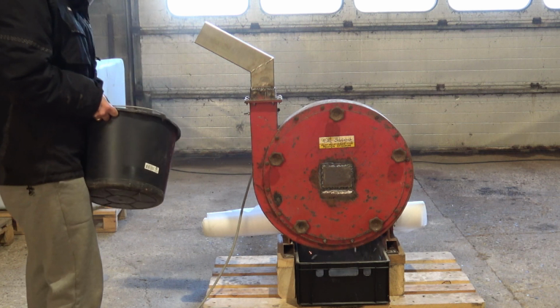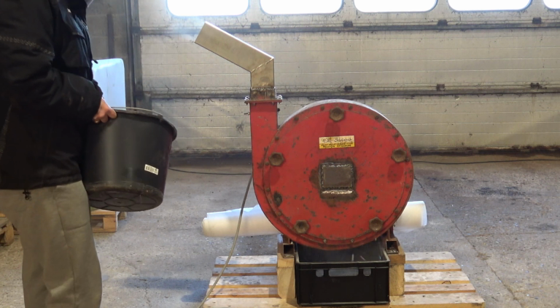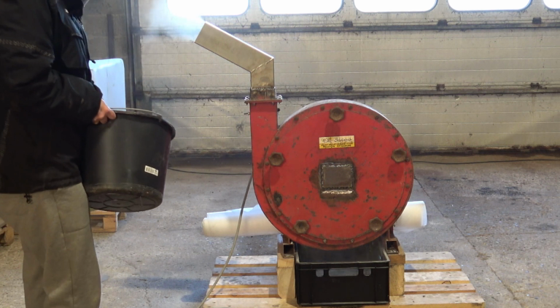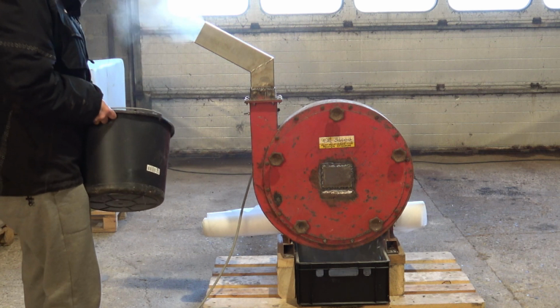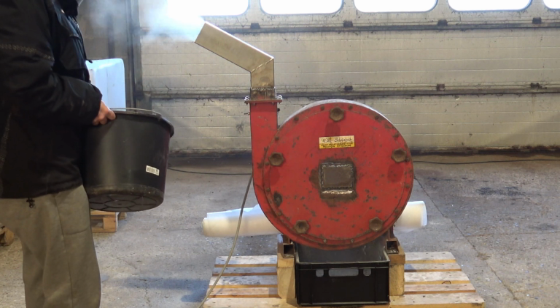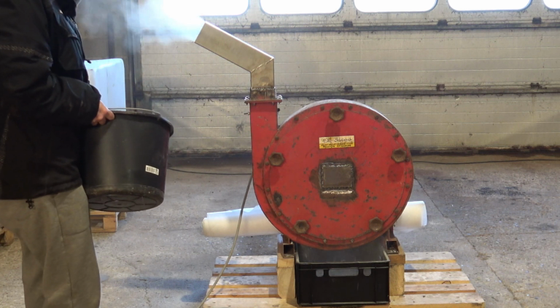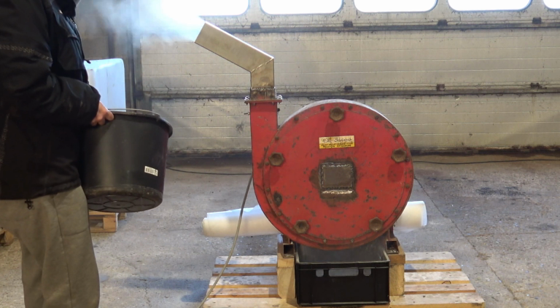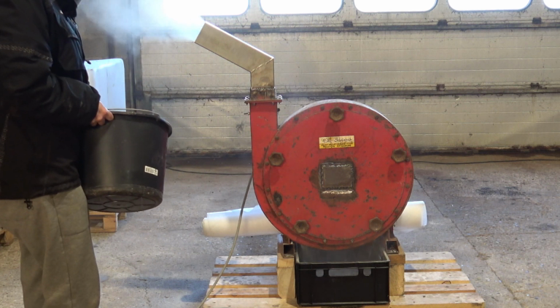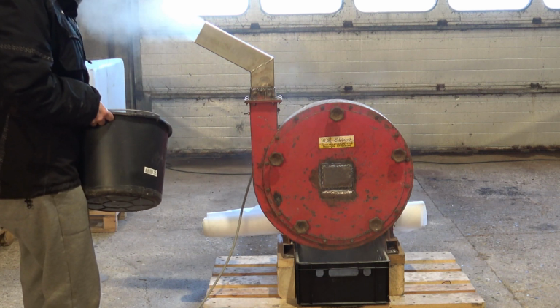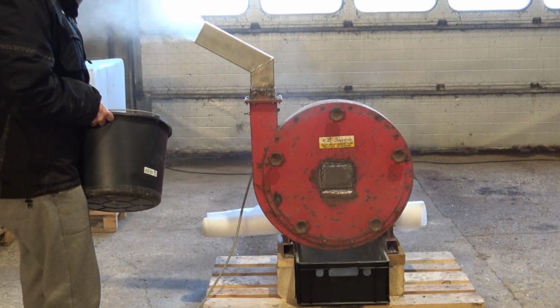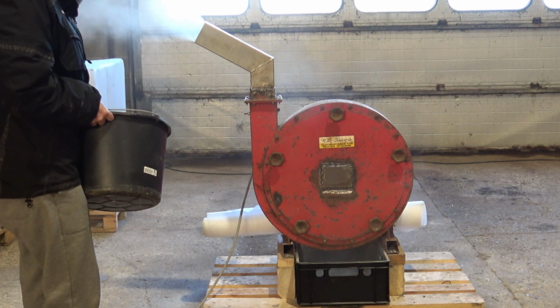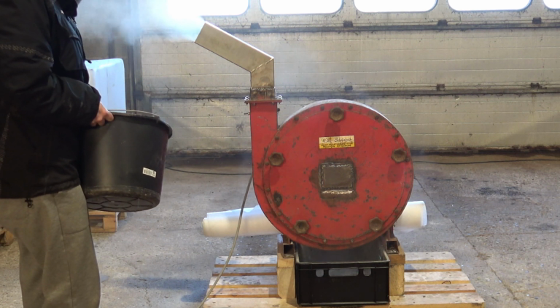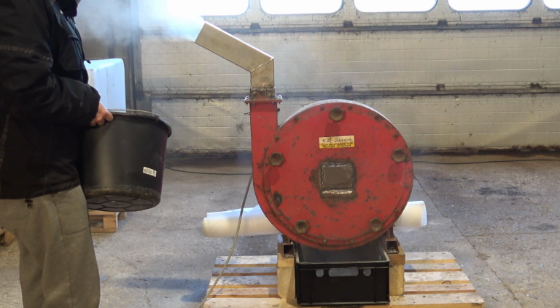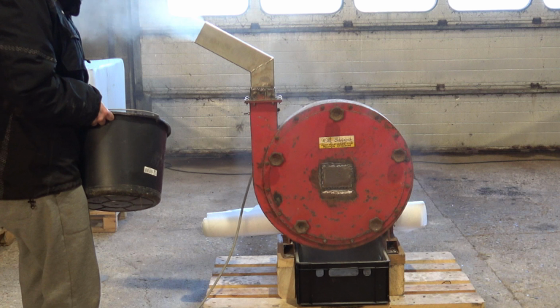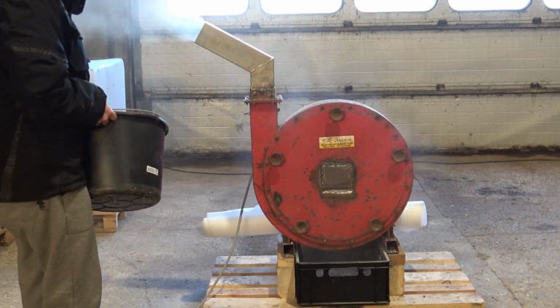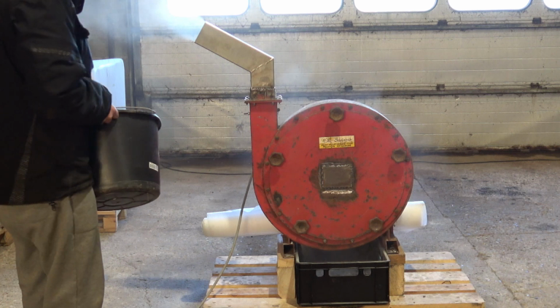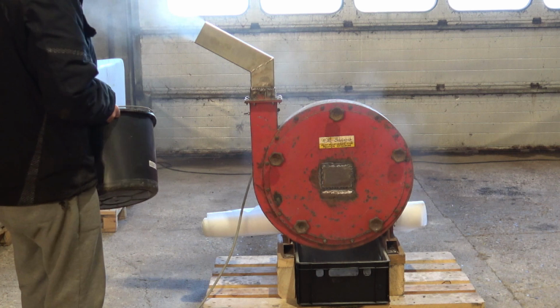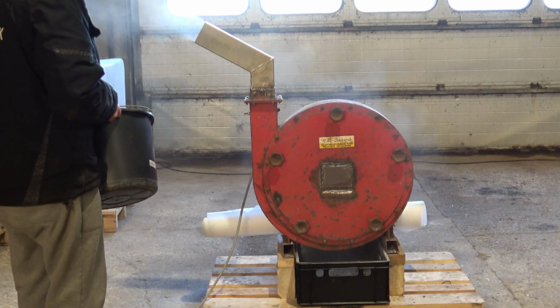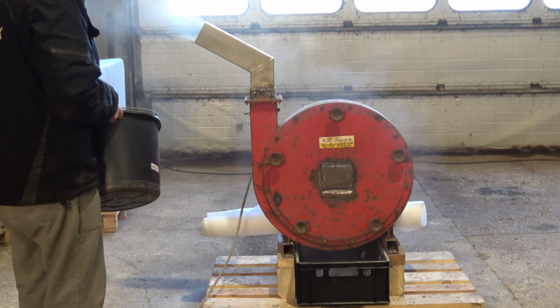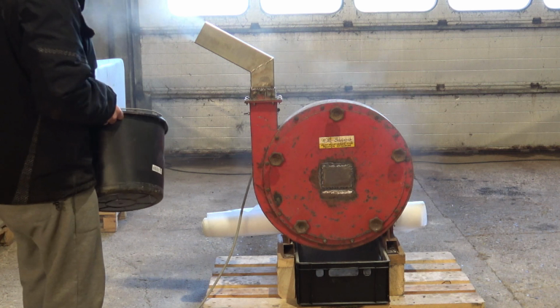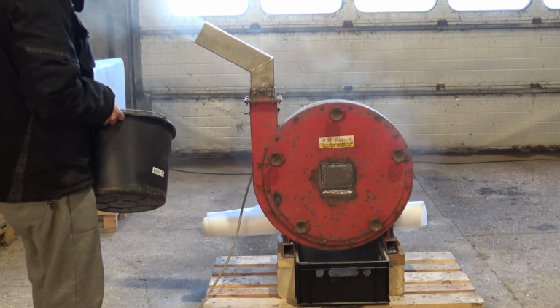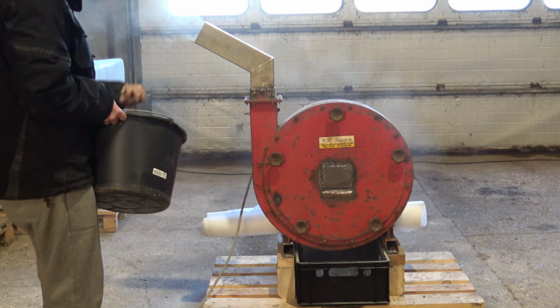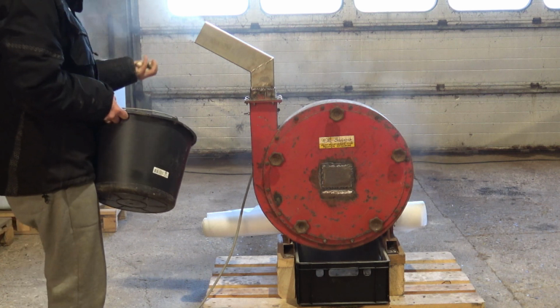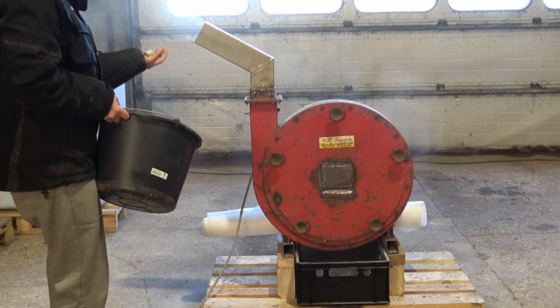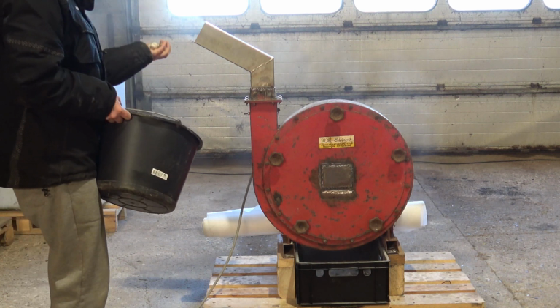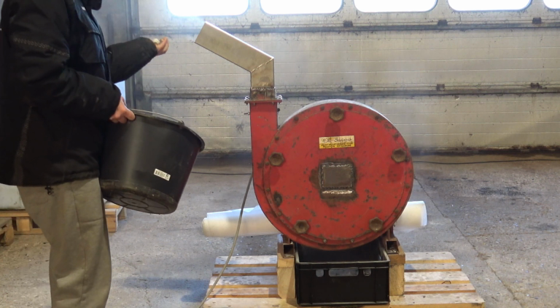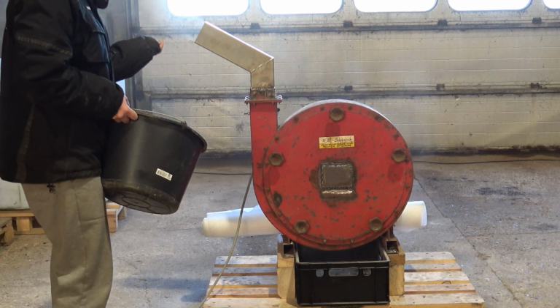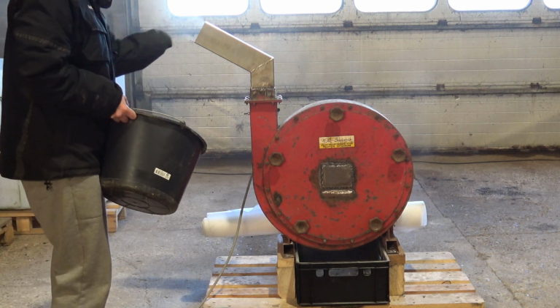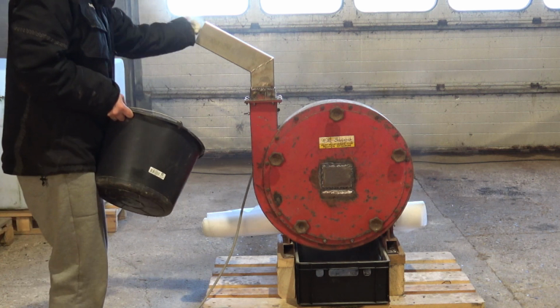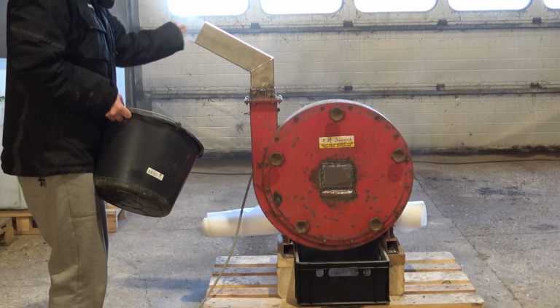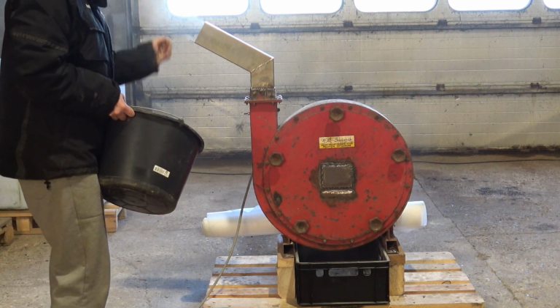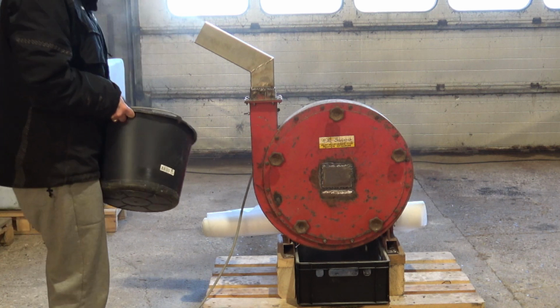As you can see, it's really dusty and I'm working on creating an extraction system to minimize this.